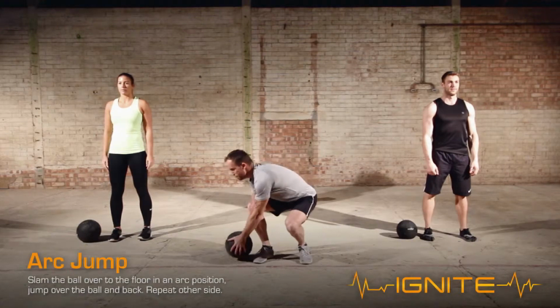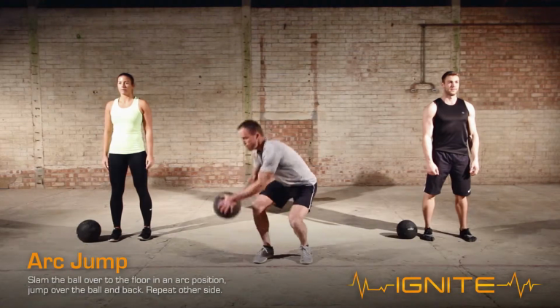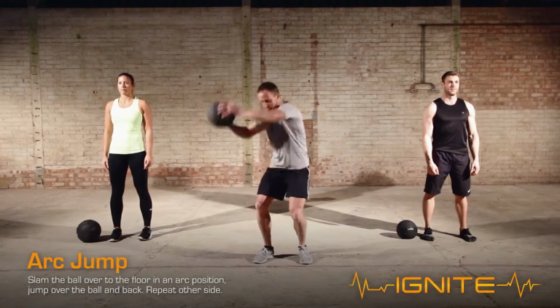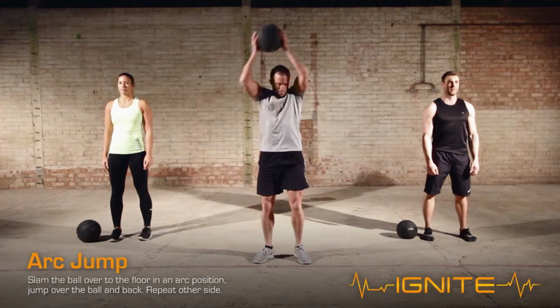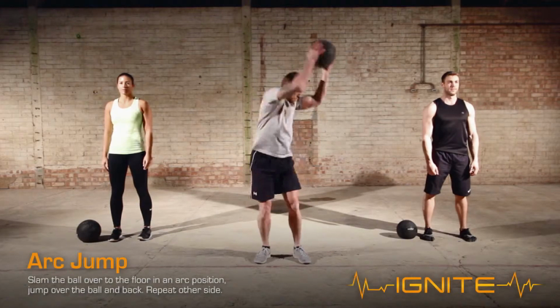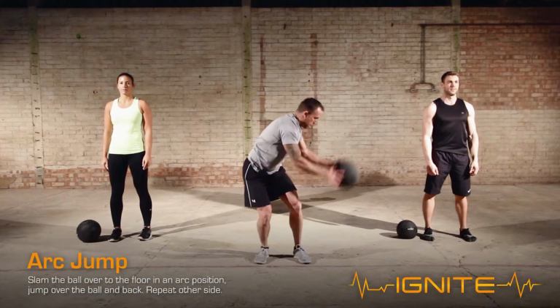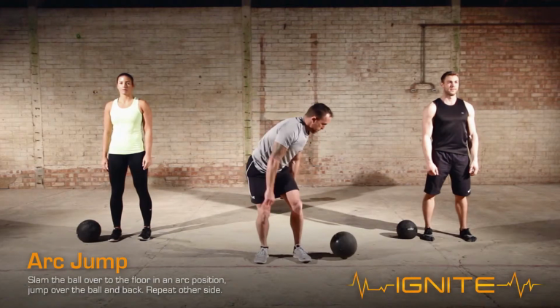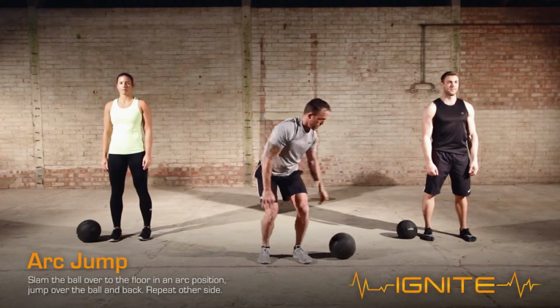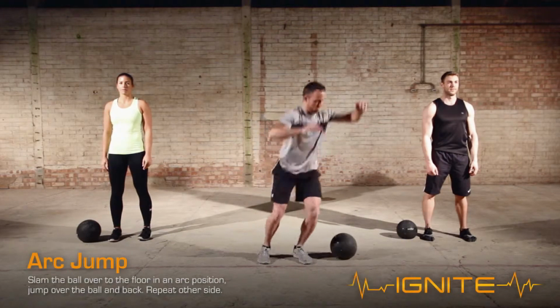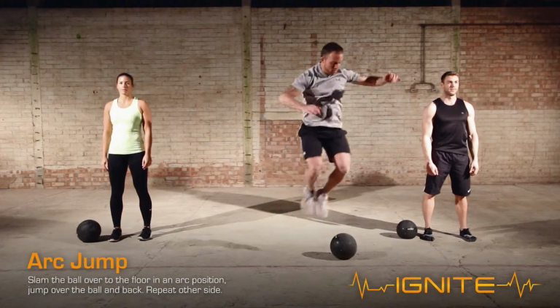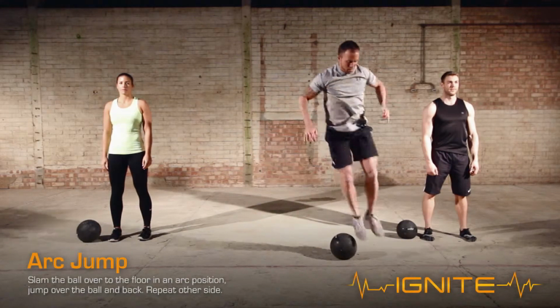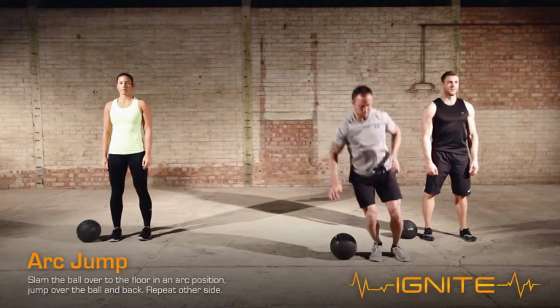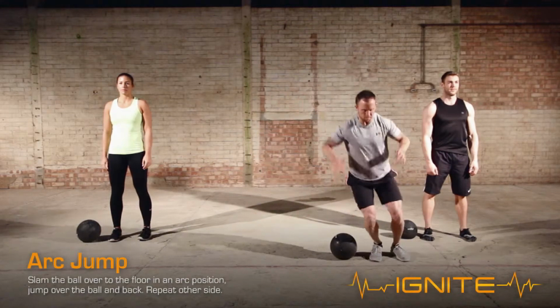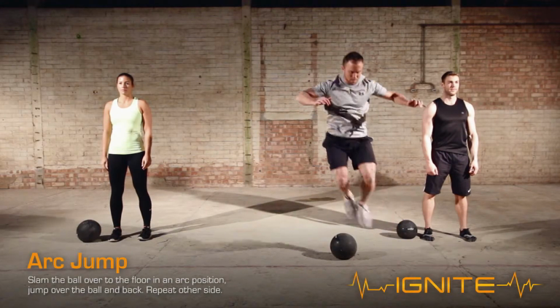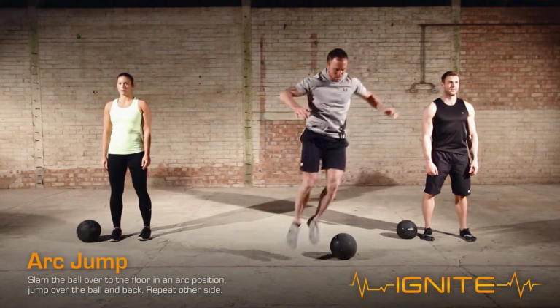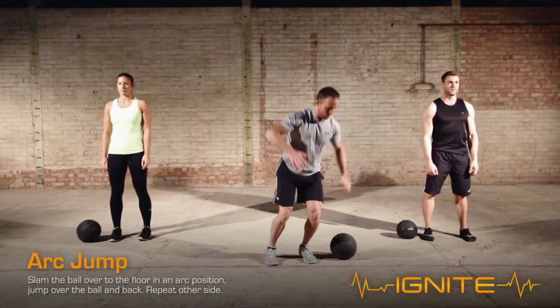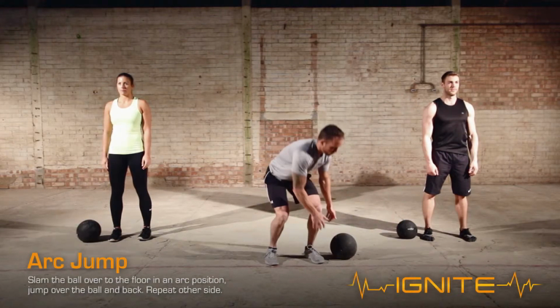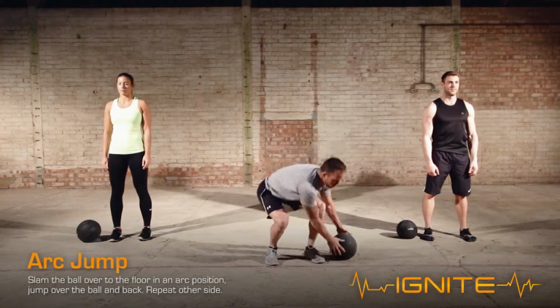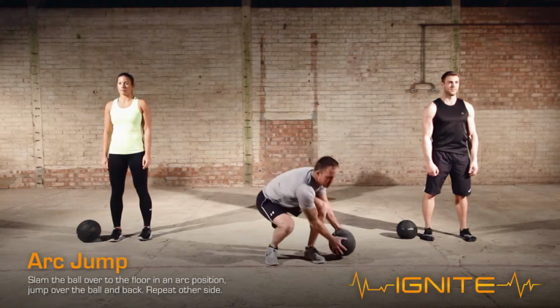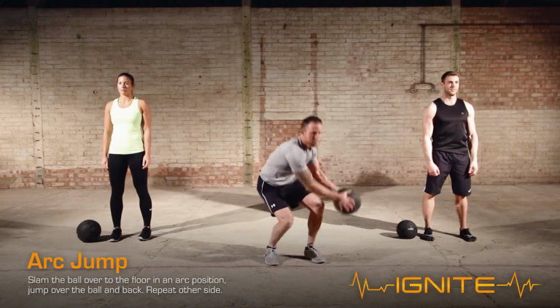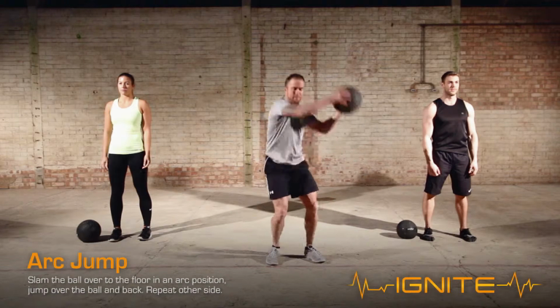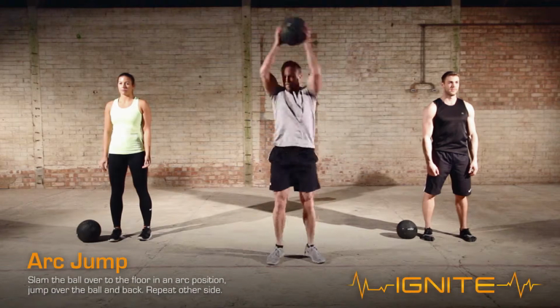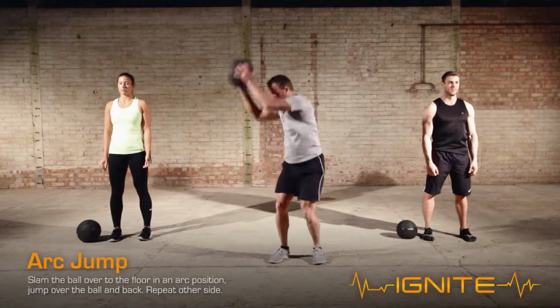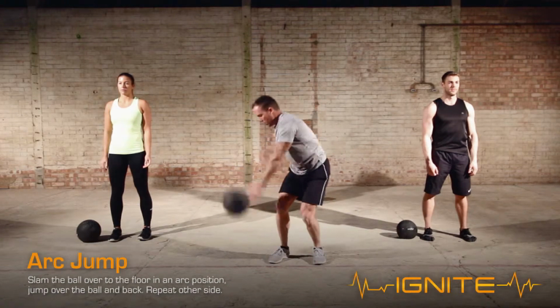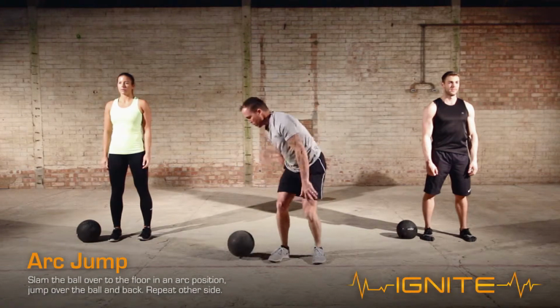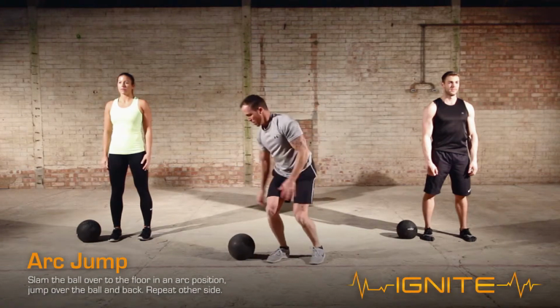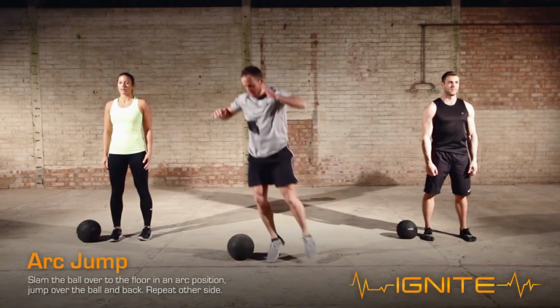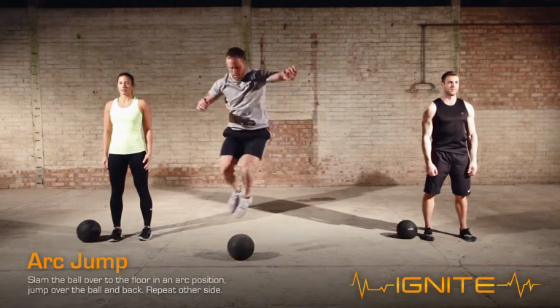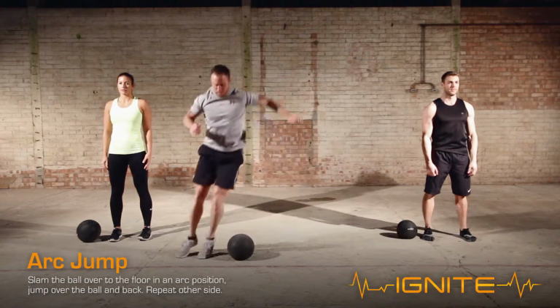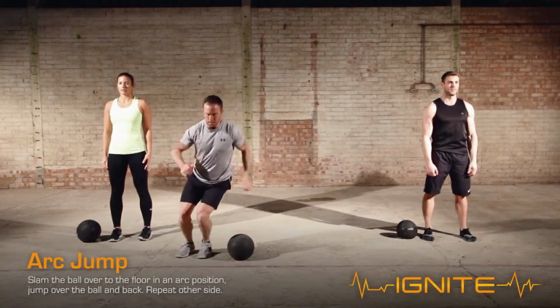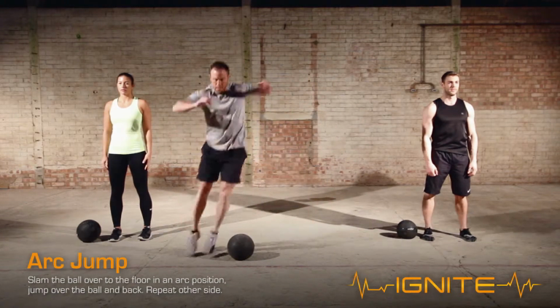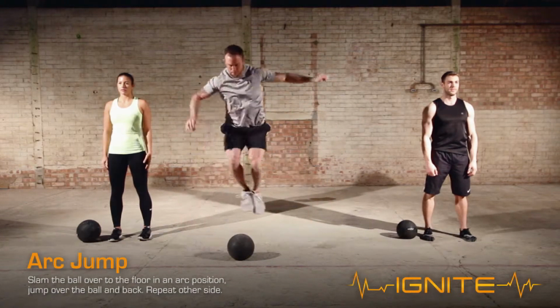Slam the ball over to the floor in arc position. Jump over the ball and back, then repeat on the other side.